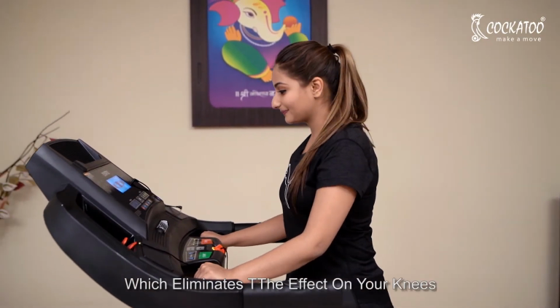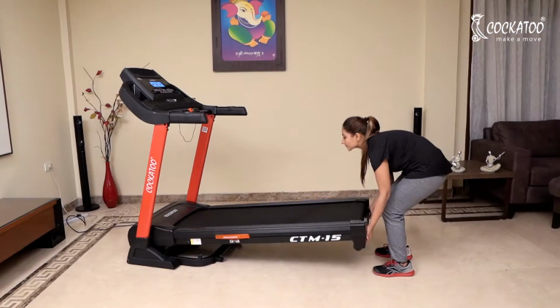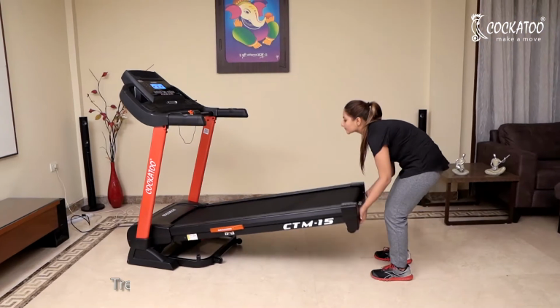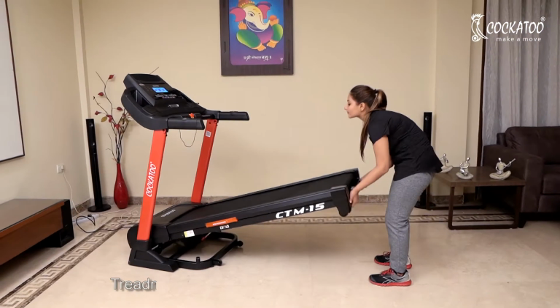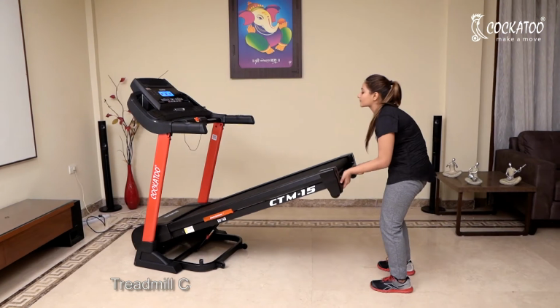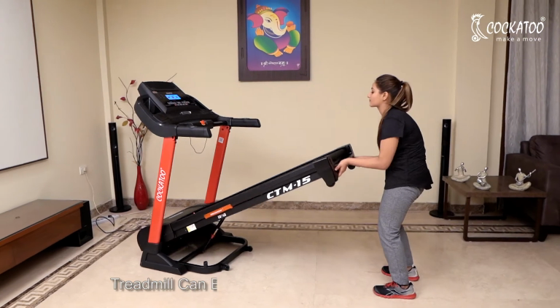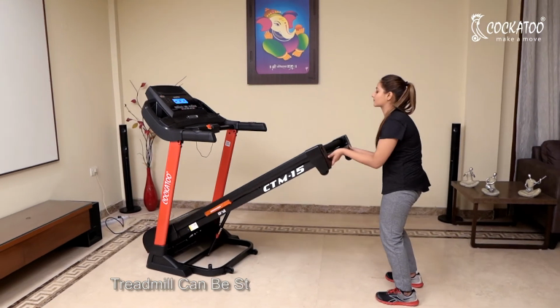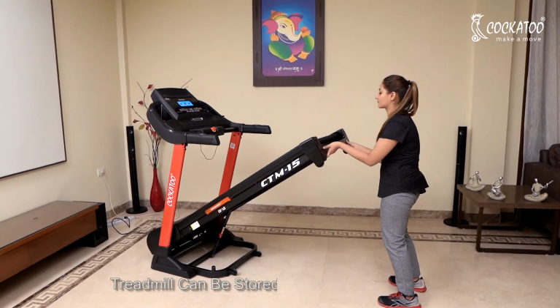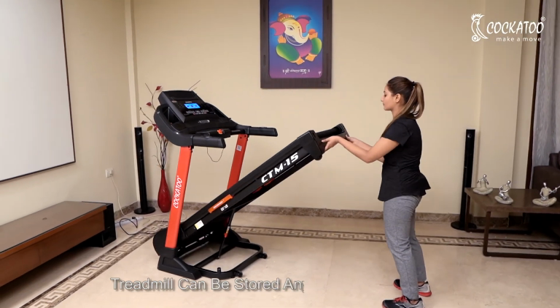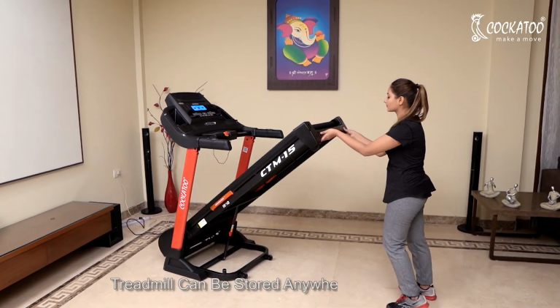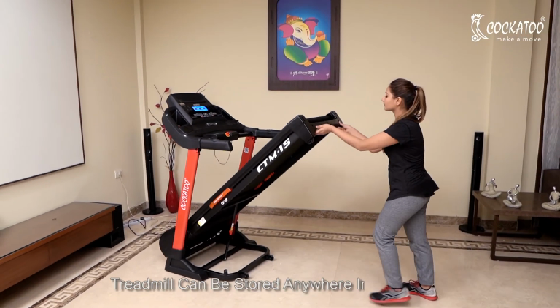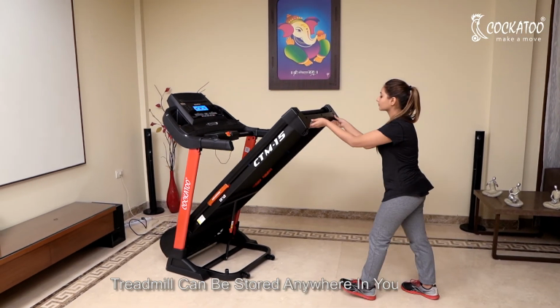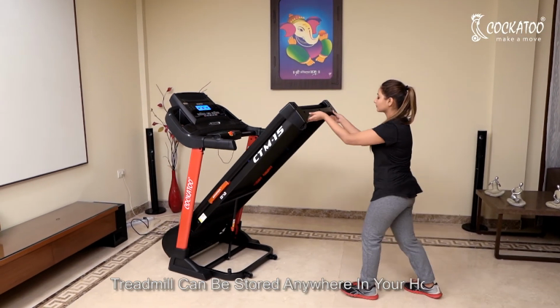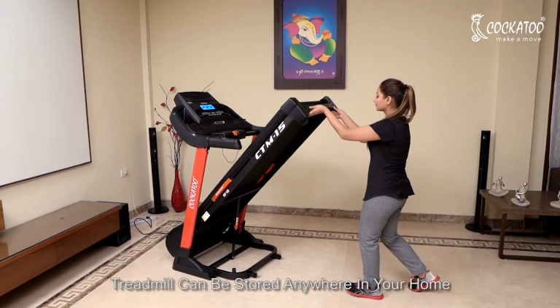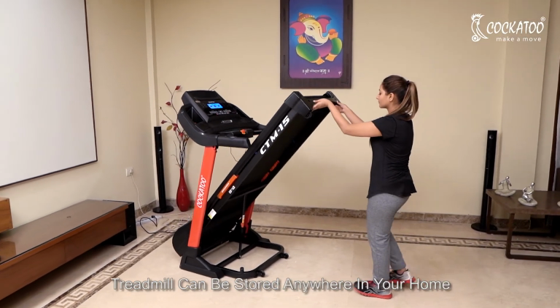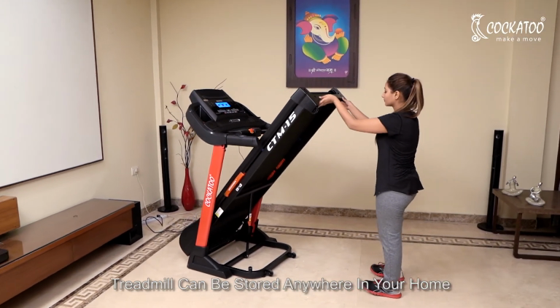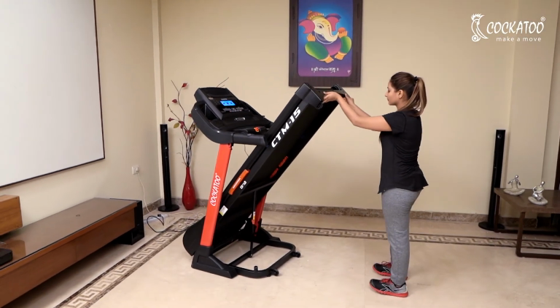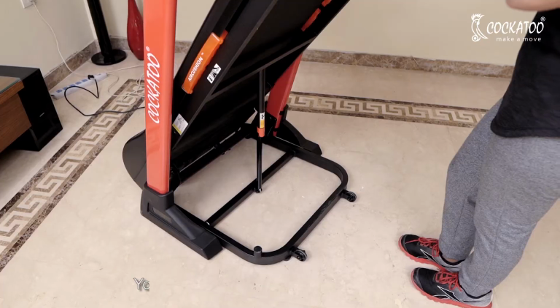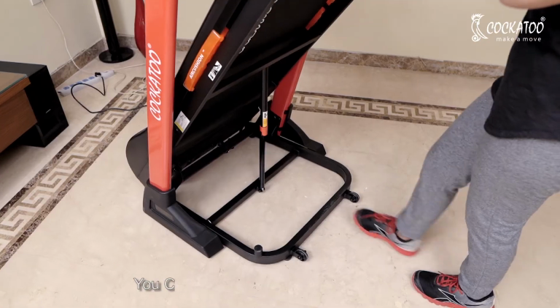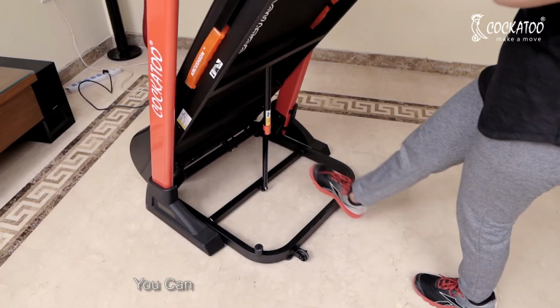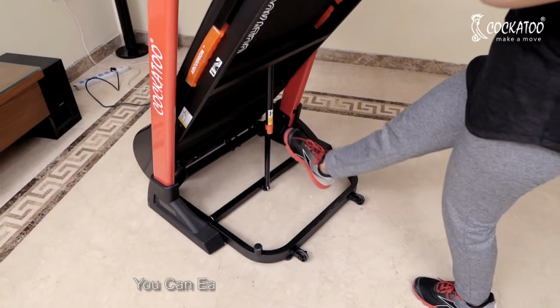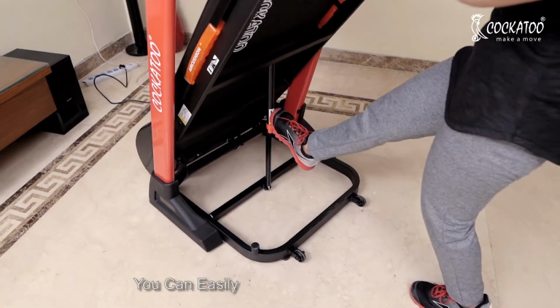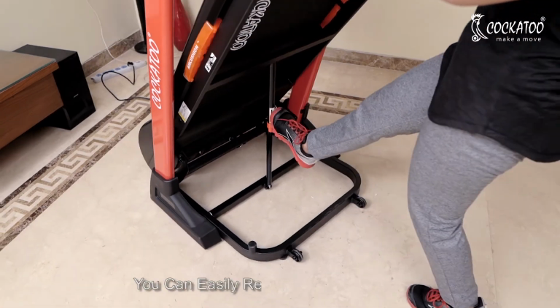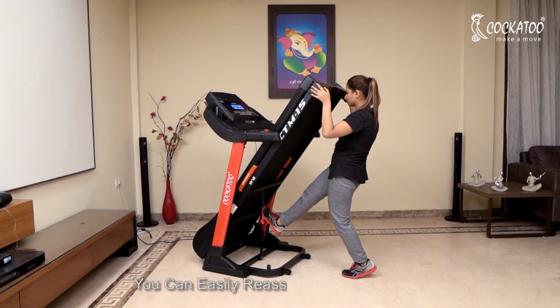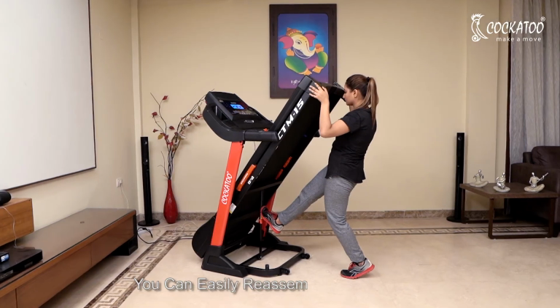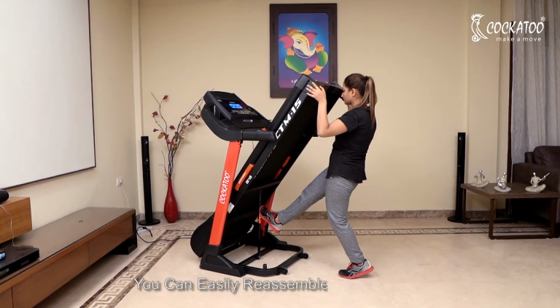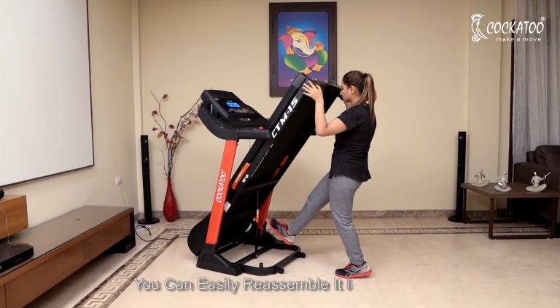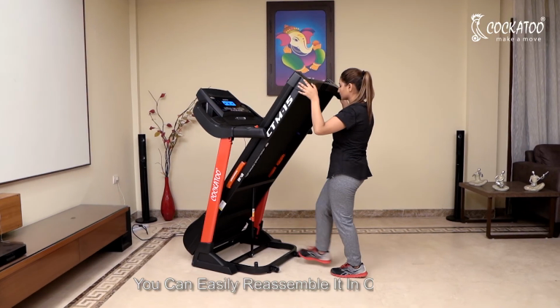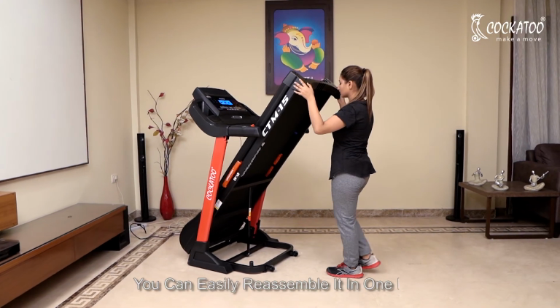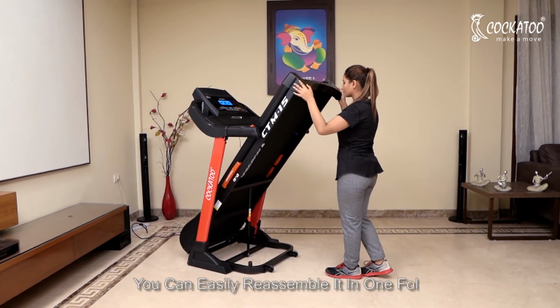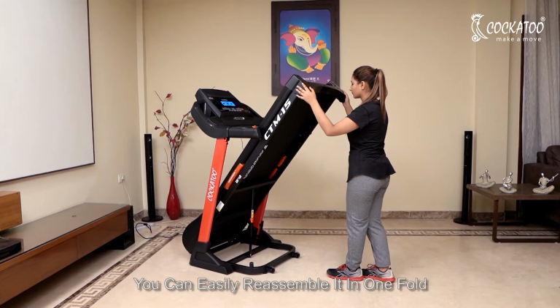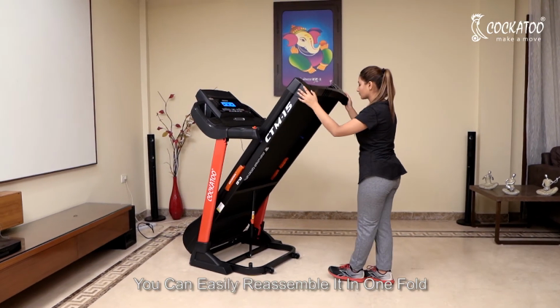The treadmill can be stored anywhere in your home. You can easily fold it up in one fold.